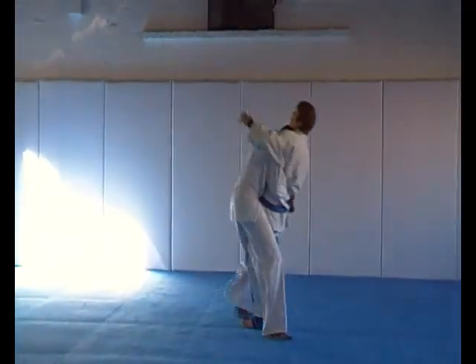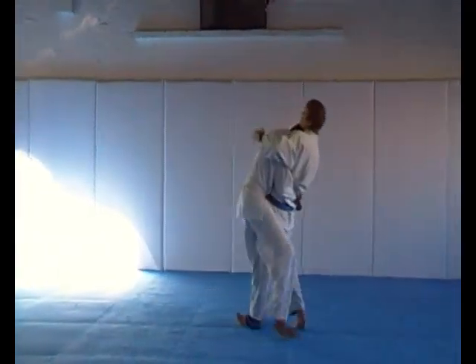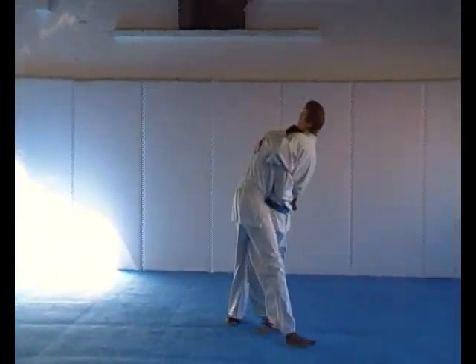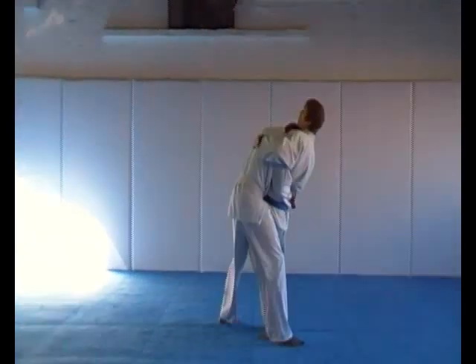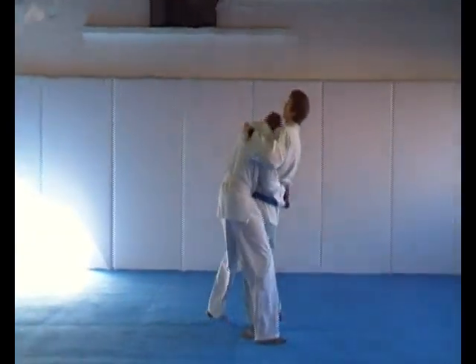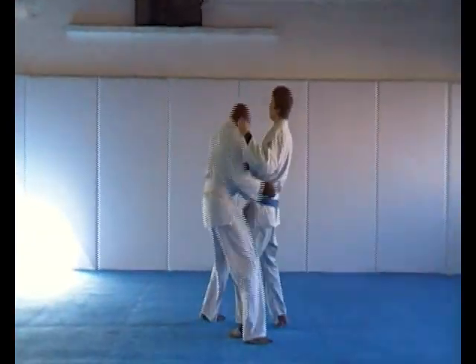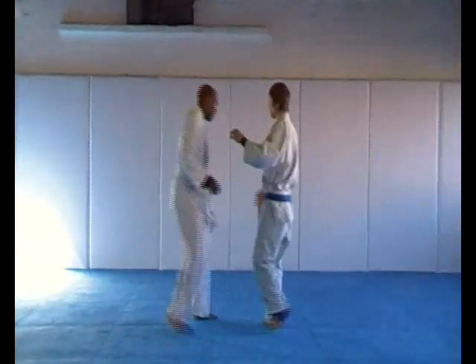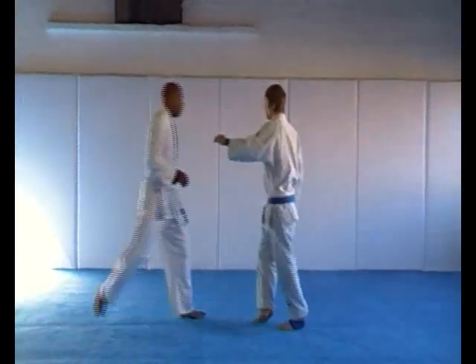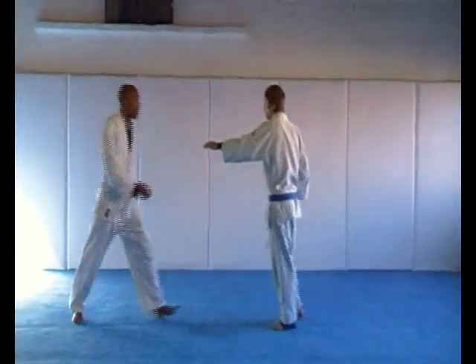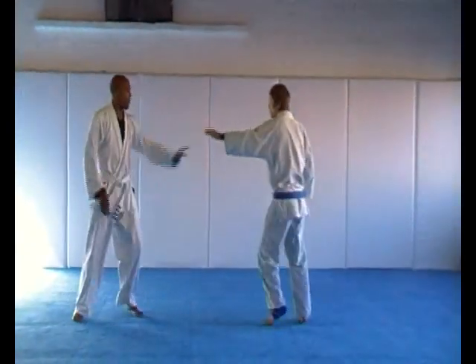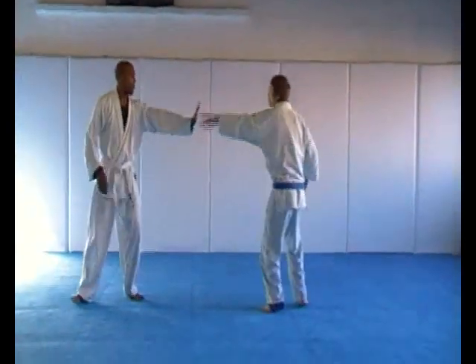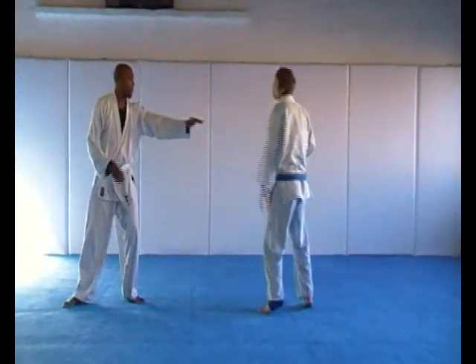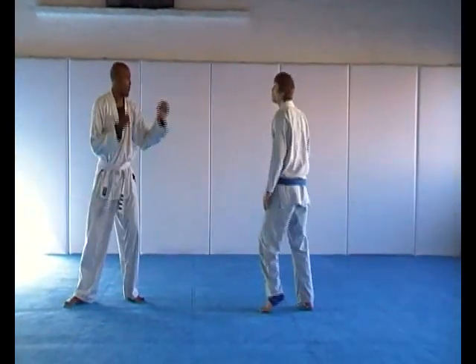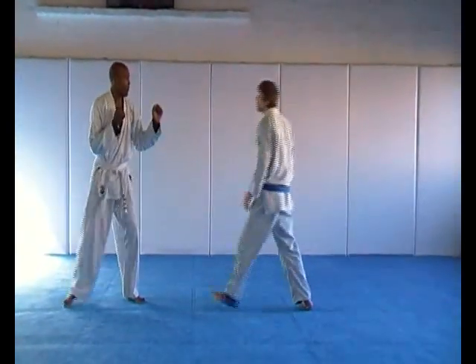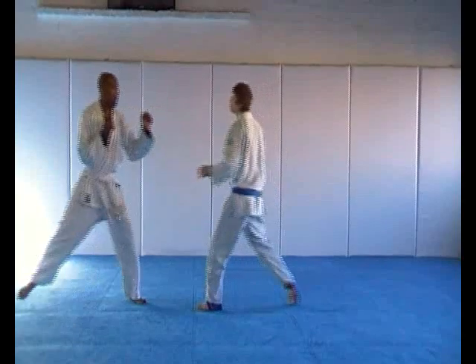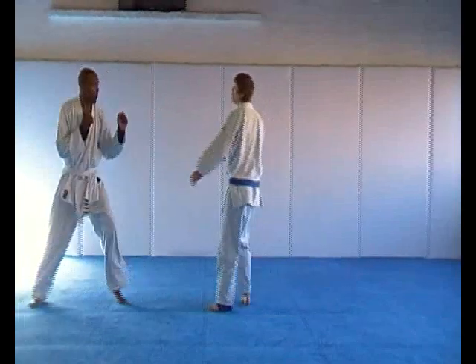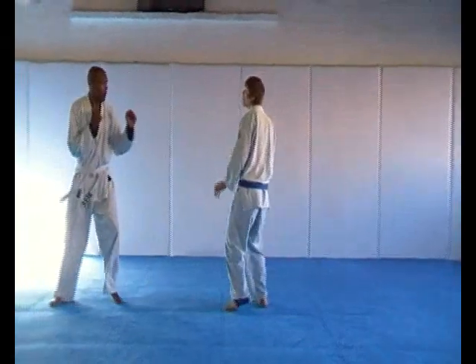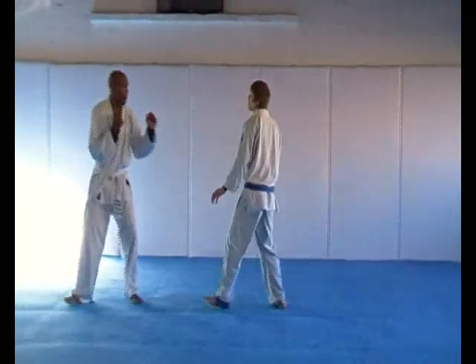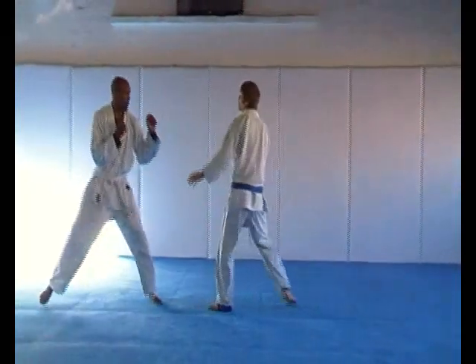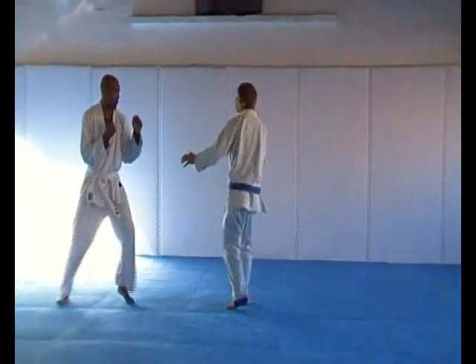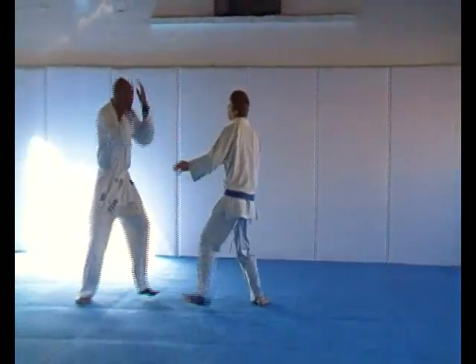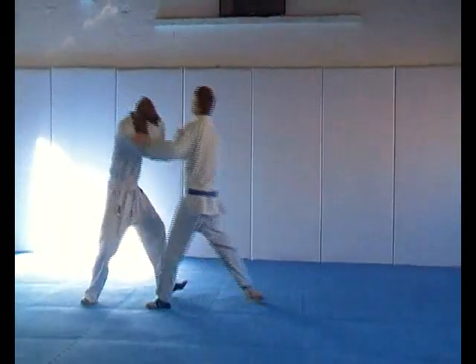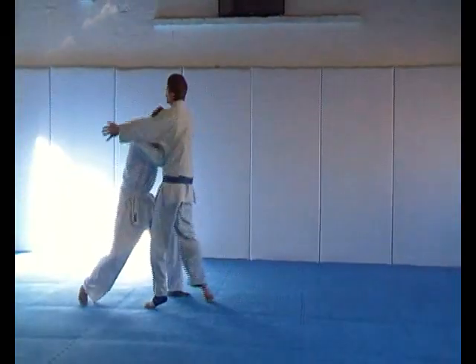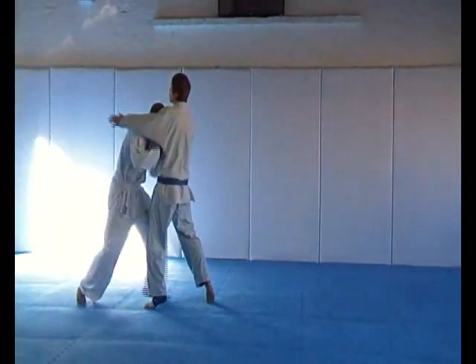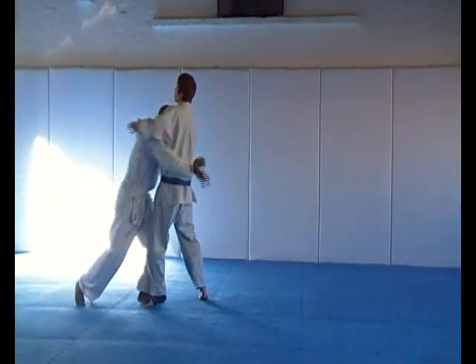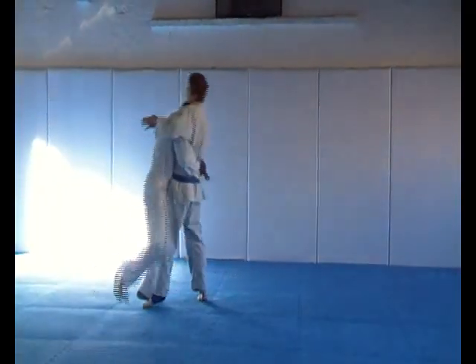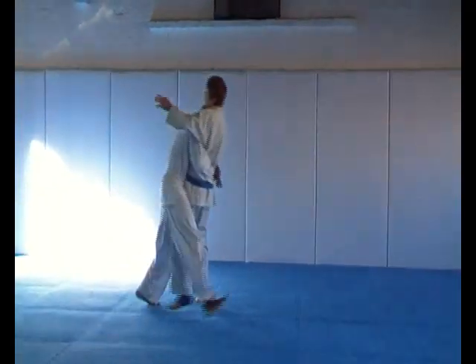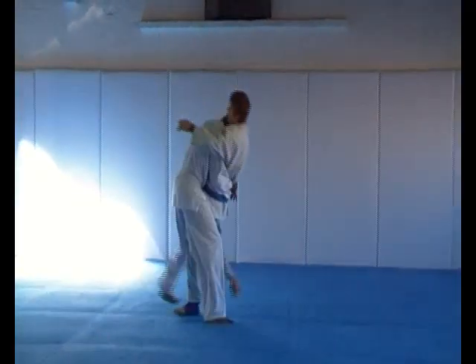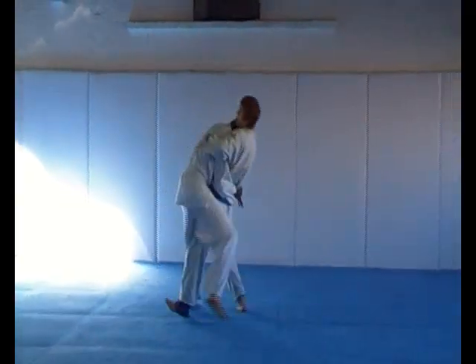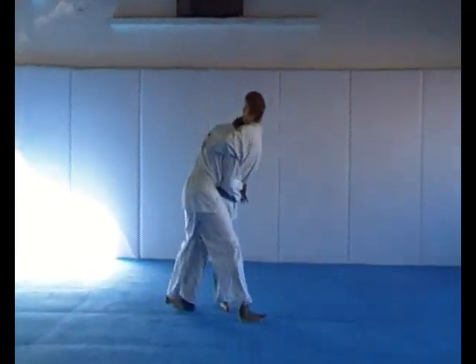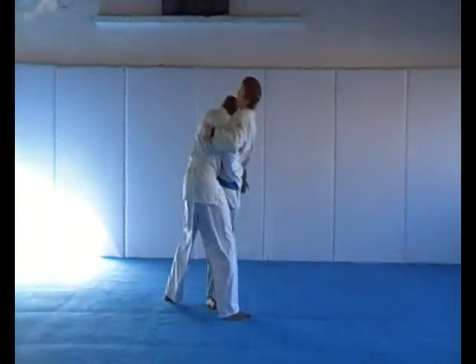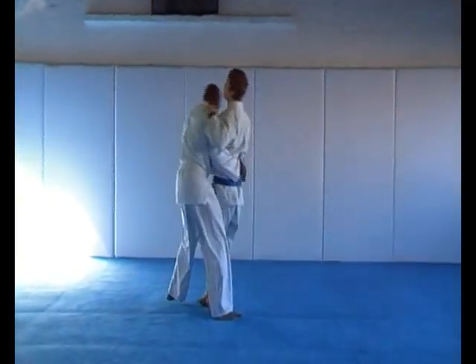Clinching against a conservative opponent. Hammer, punish defense.